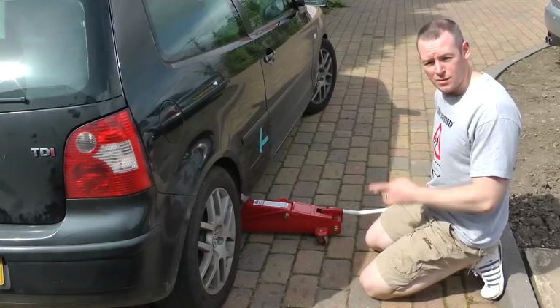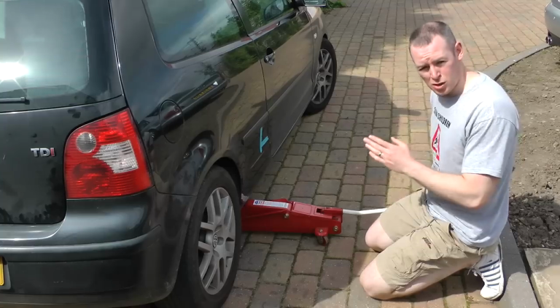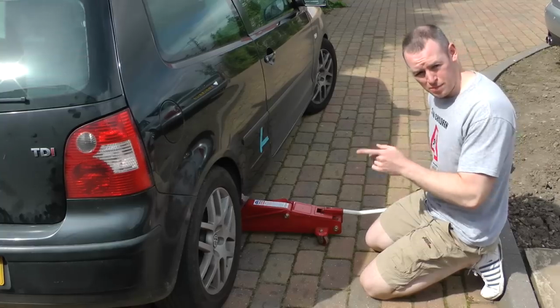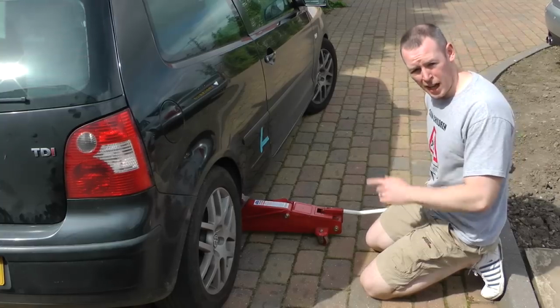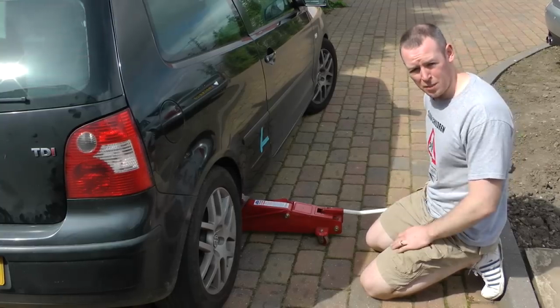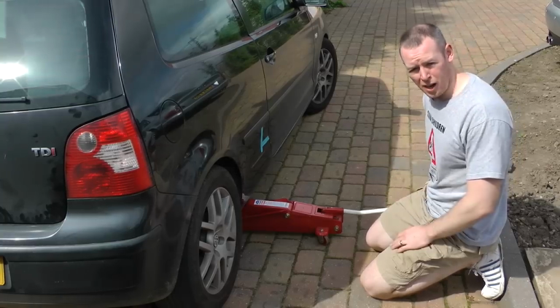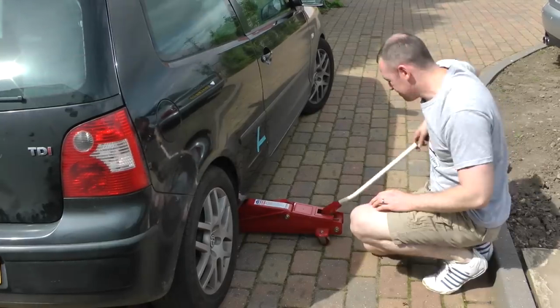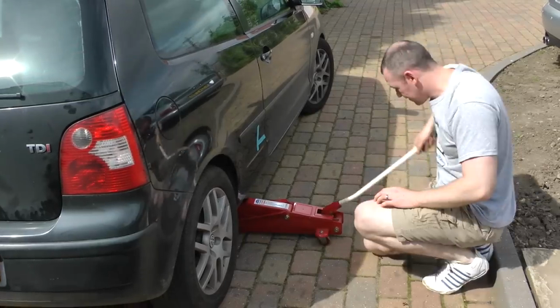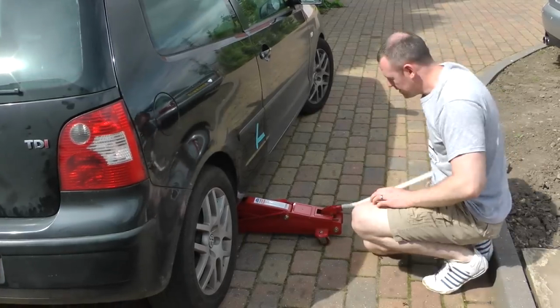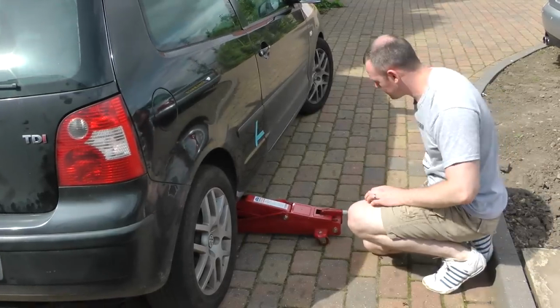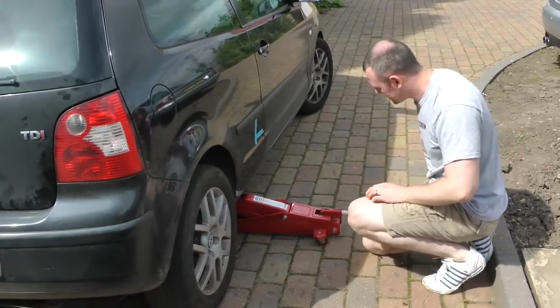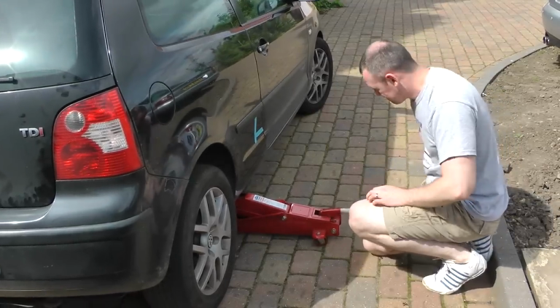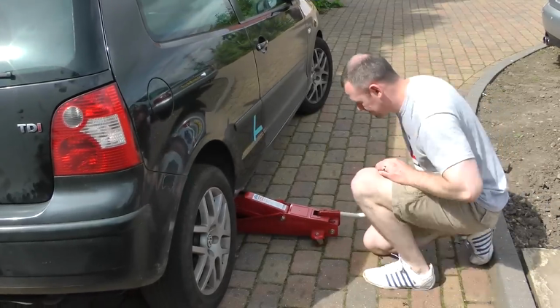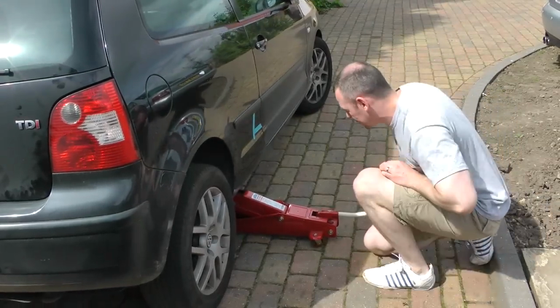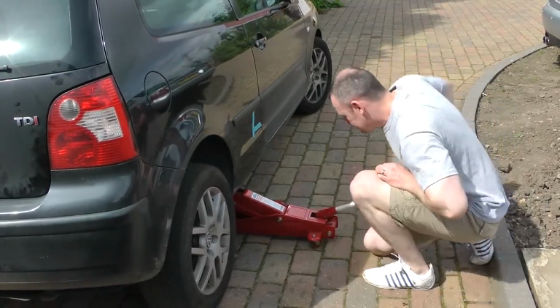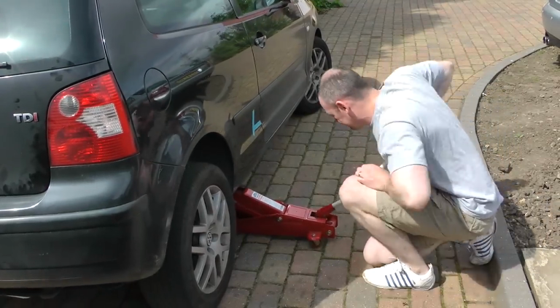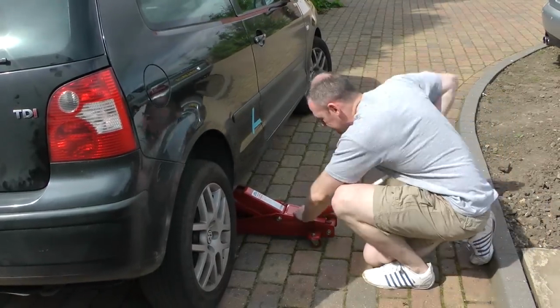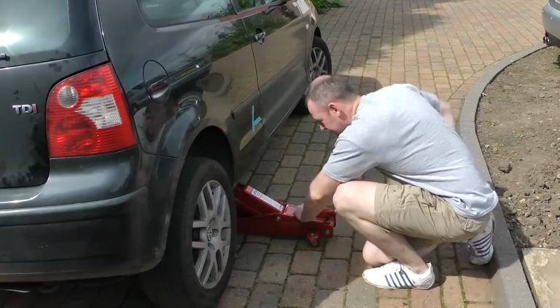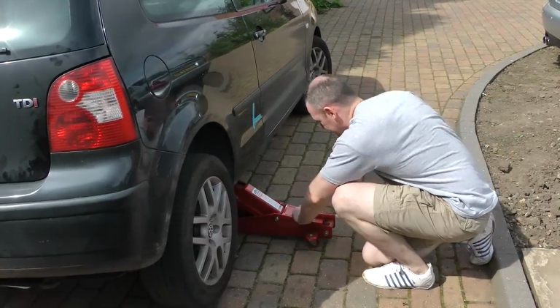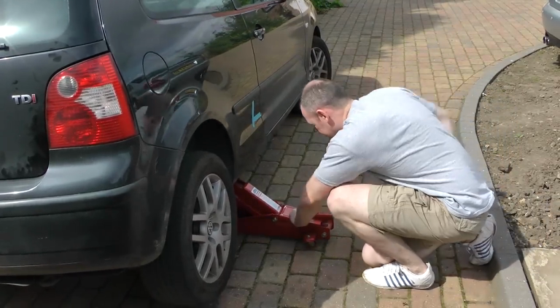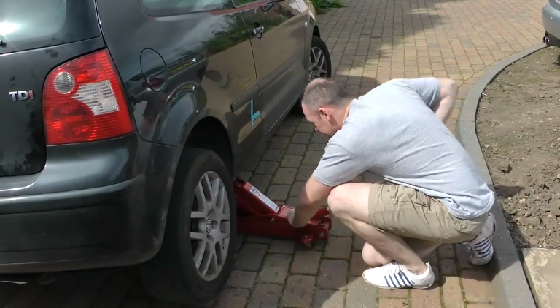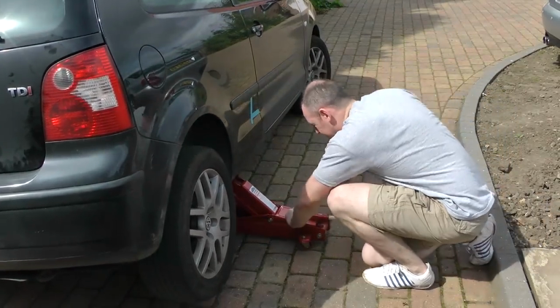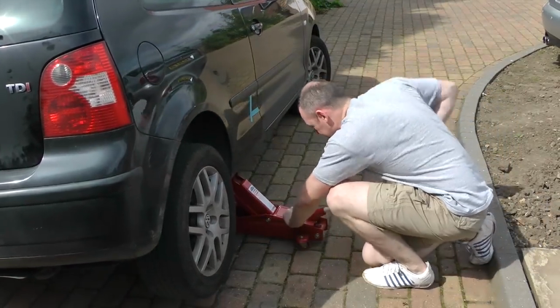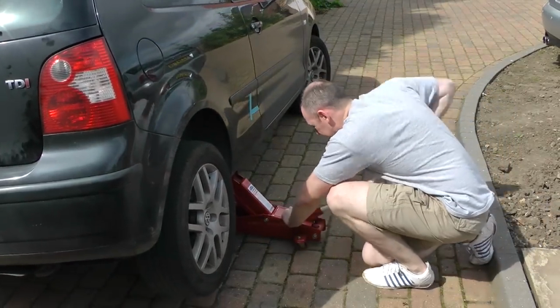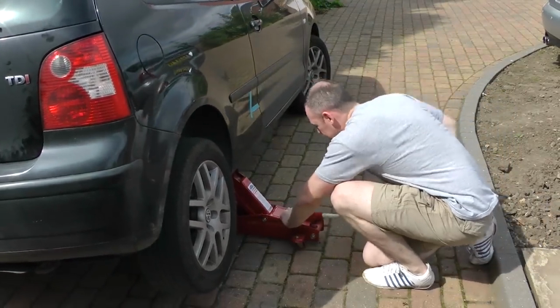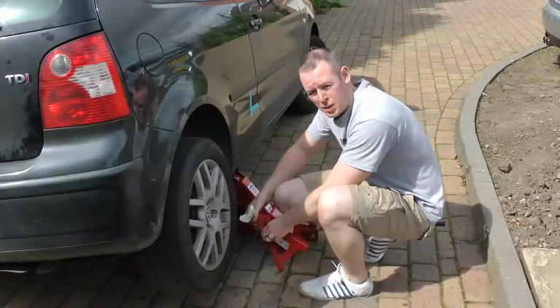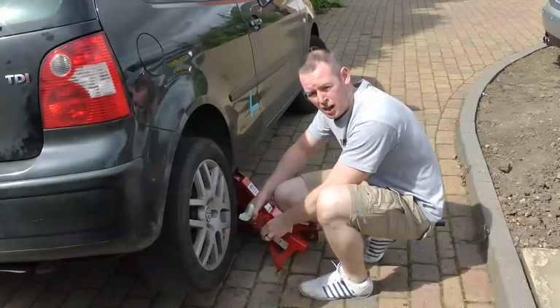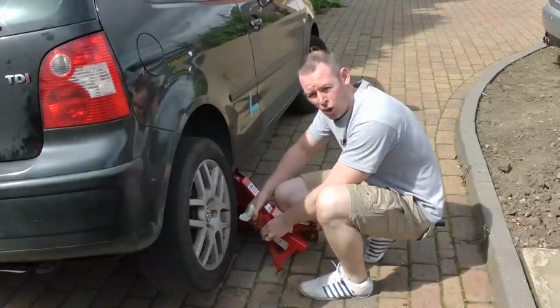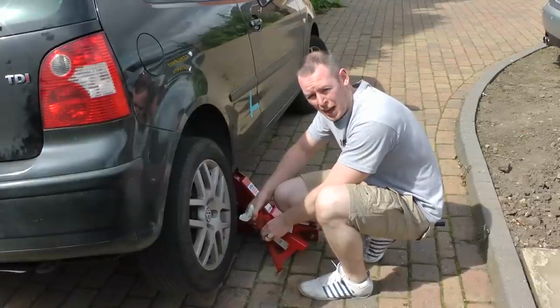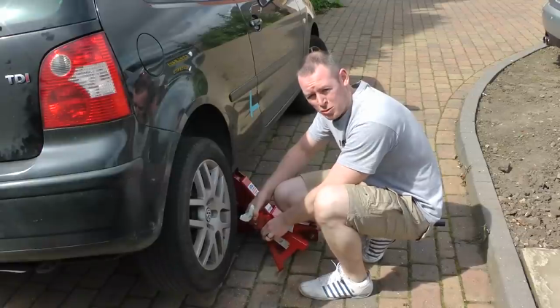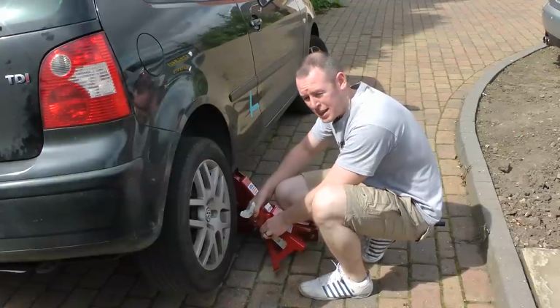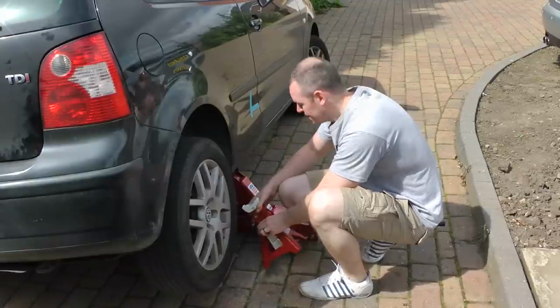First, jack up the car. Put the car on axle stands.